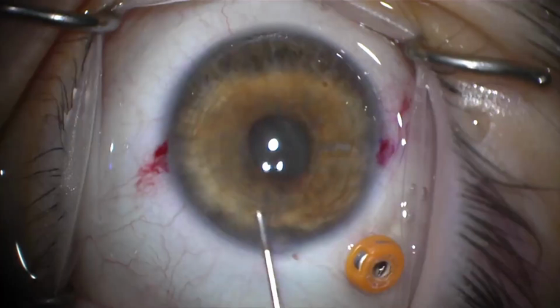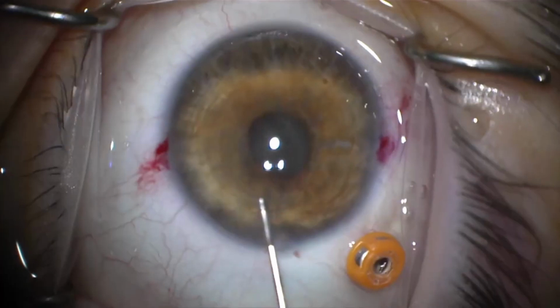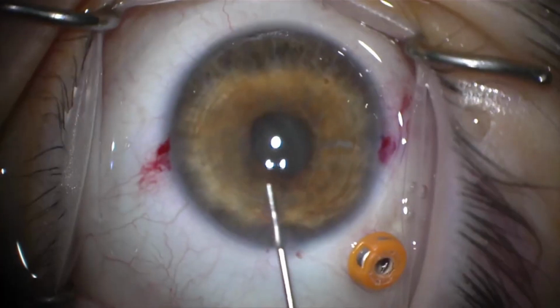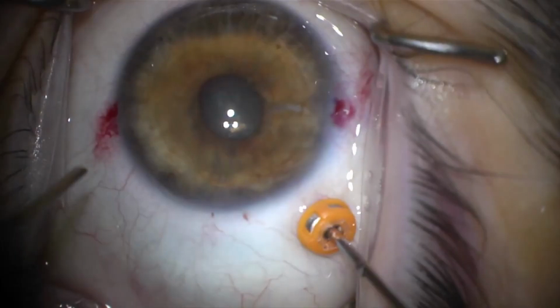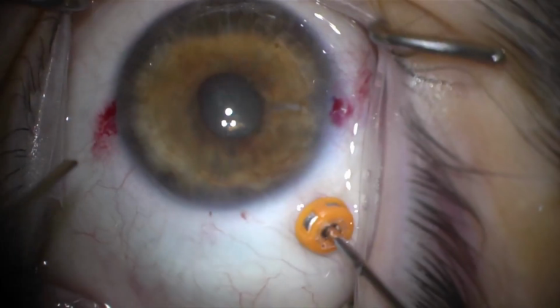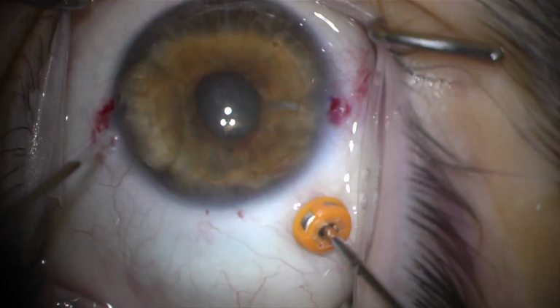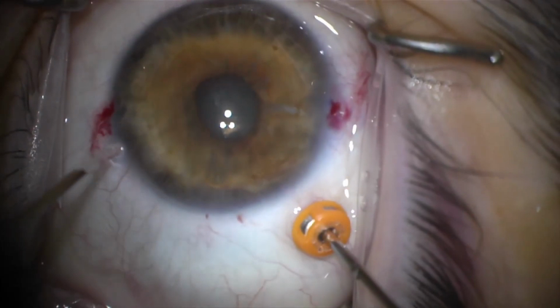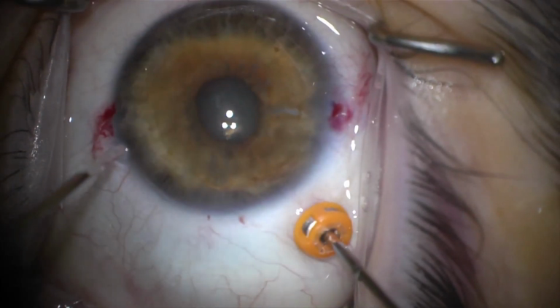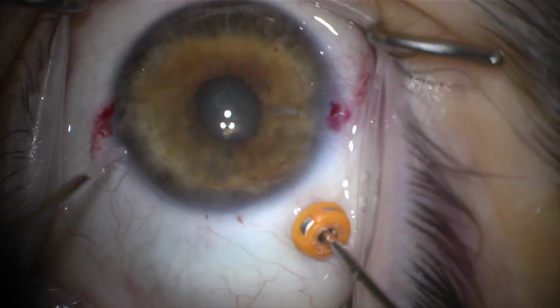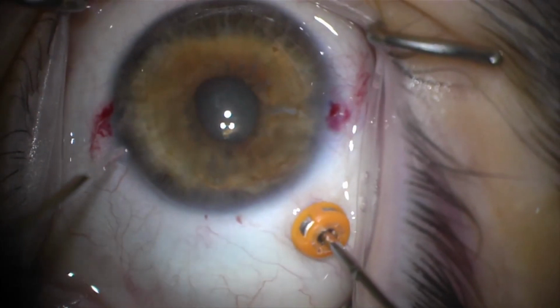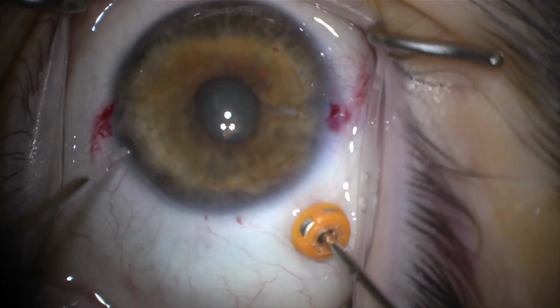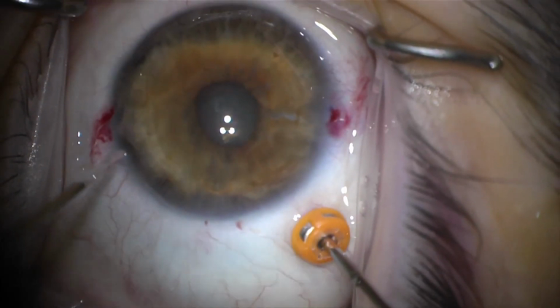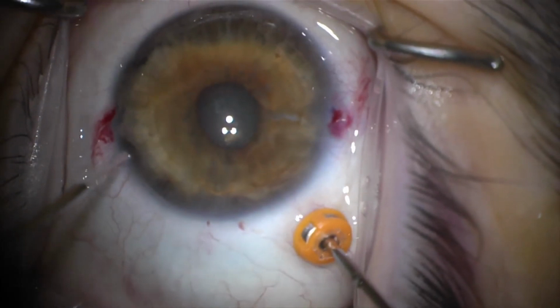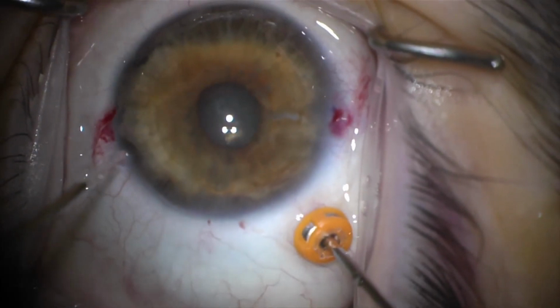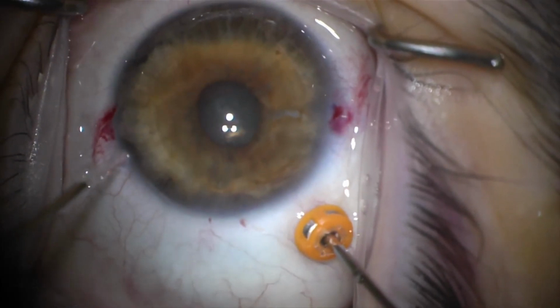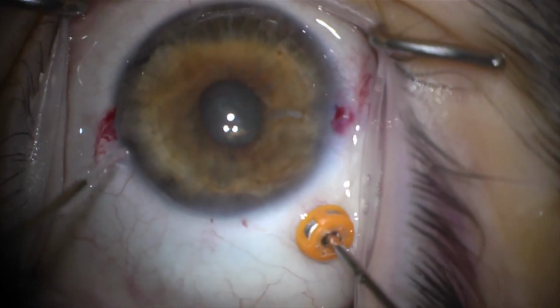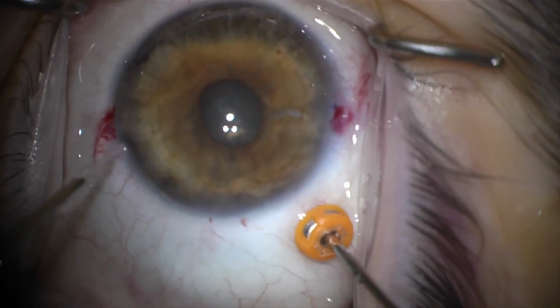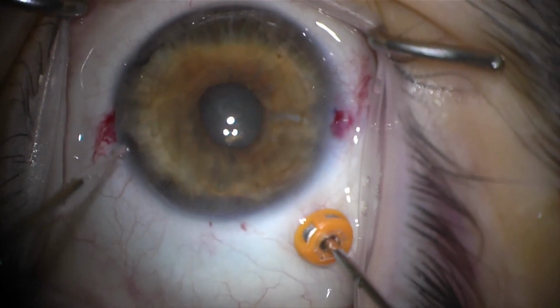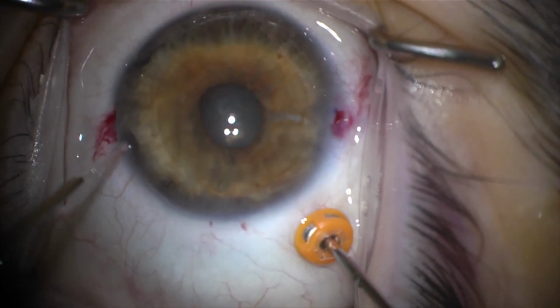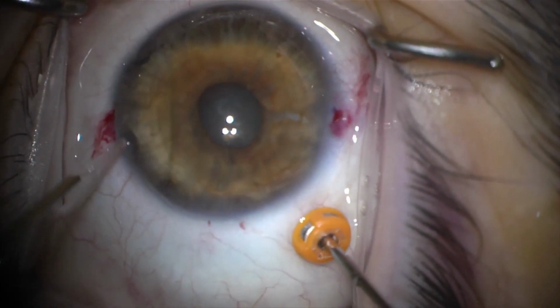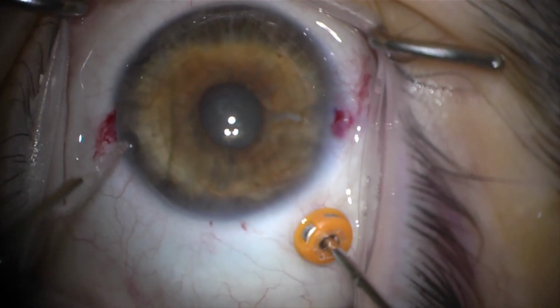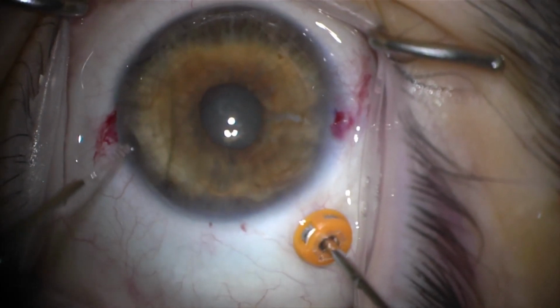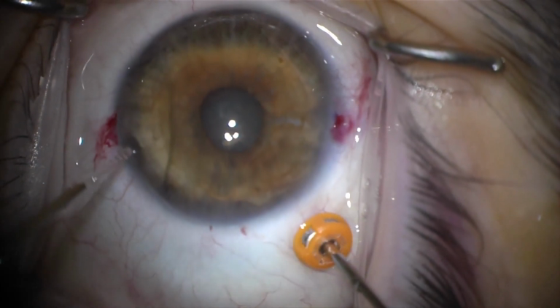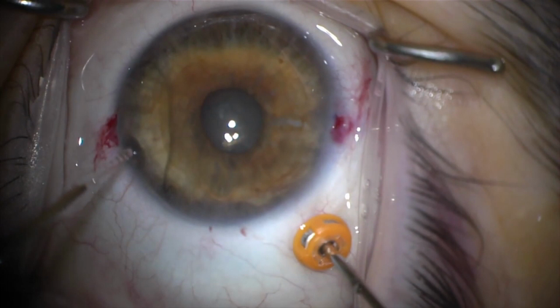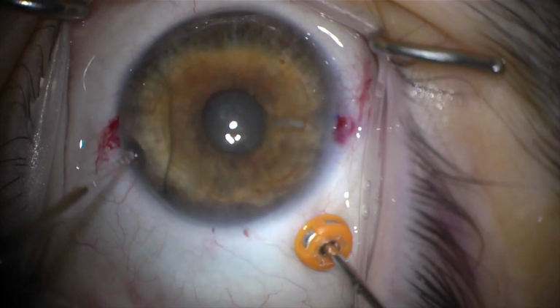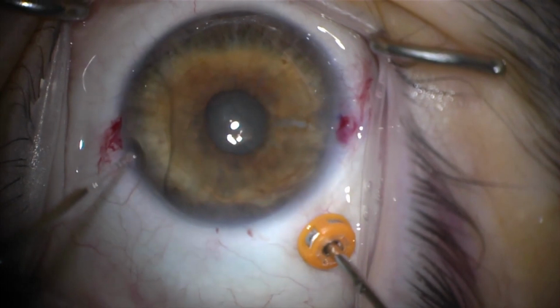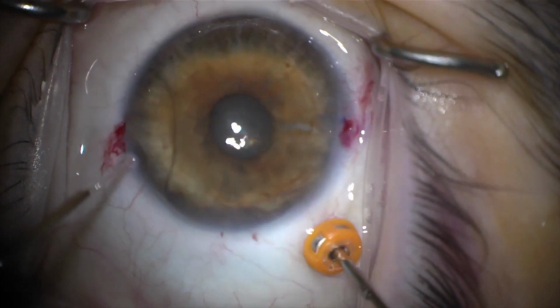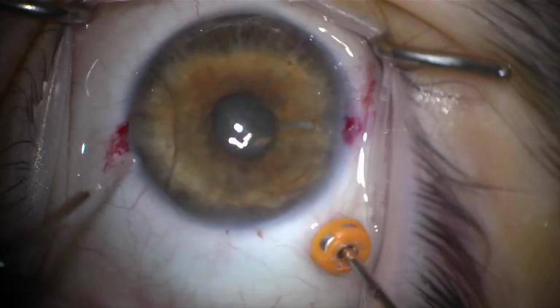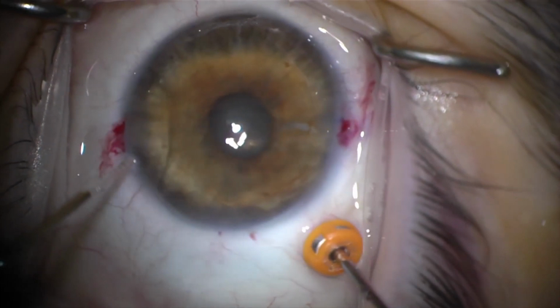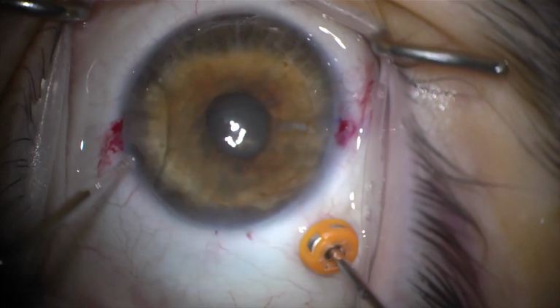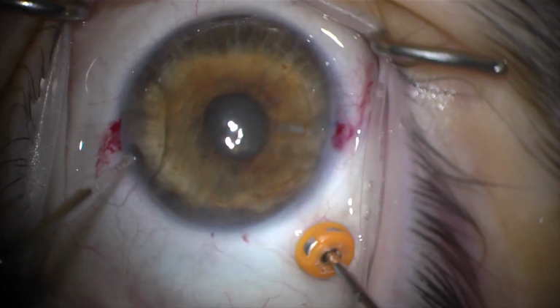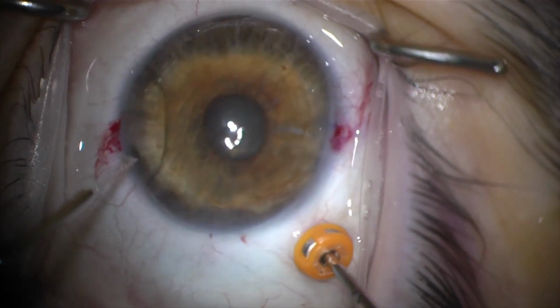The endpoint for vitrectomy is slight deepening of the anterior chamber and infolding of the cornea. Now the anterior chamber can be deepened, and the surgeon can proceed with phacoemulsification.